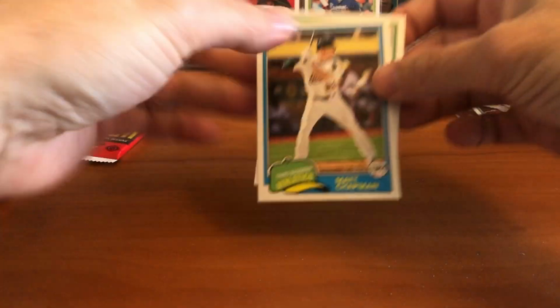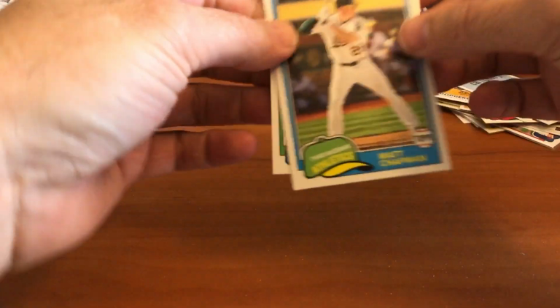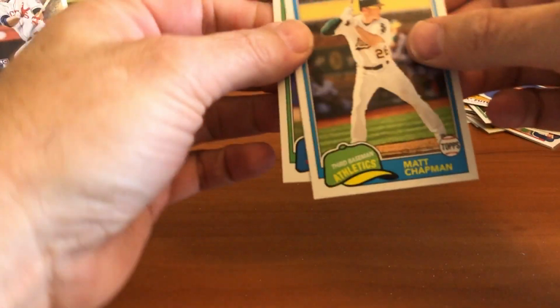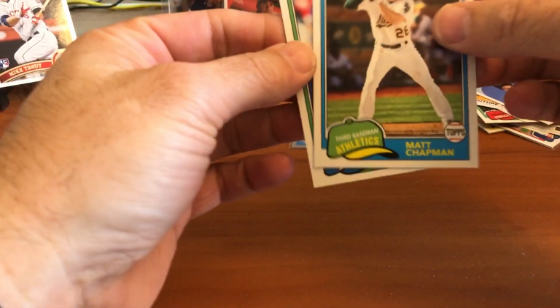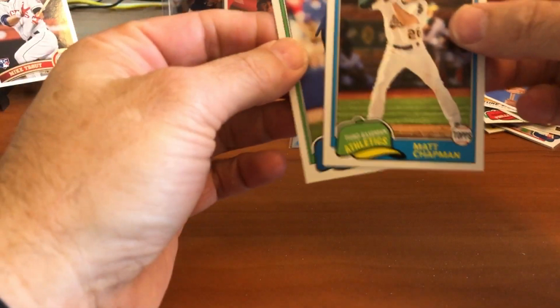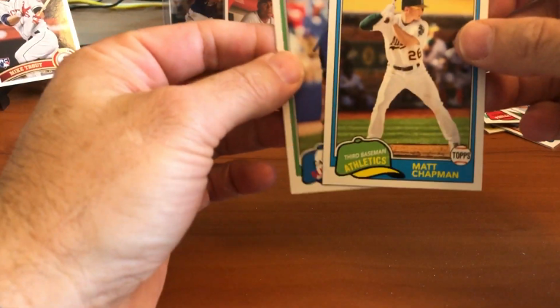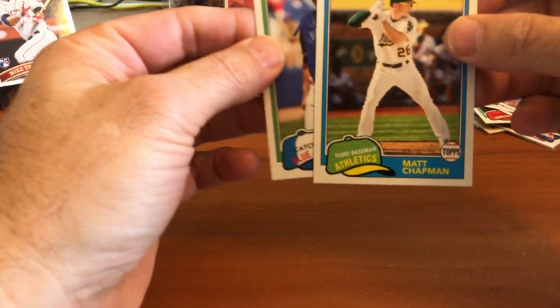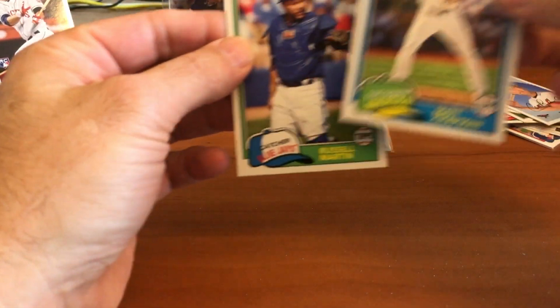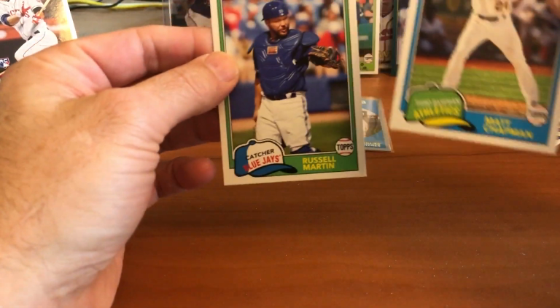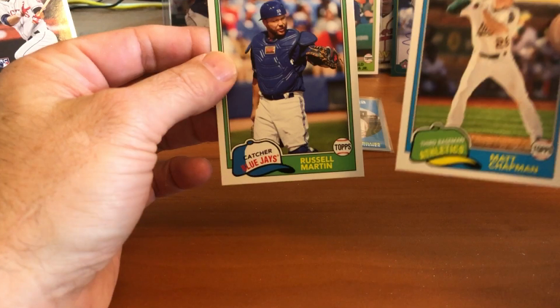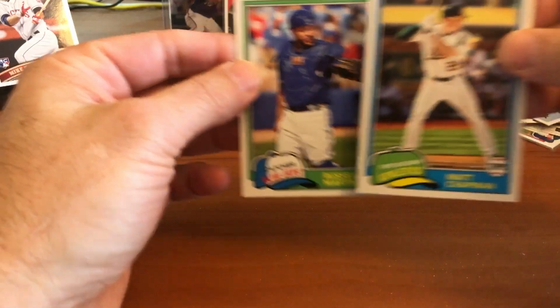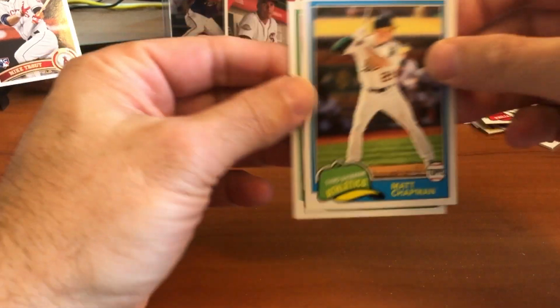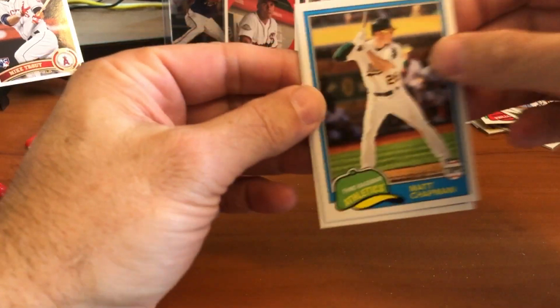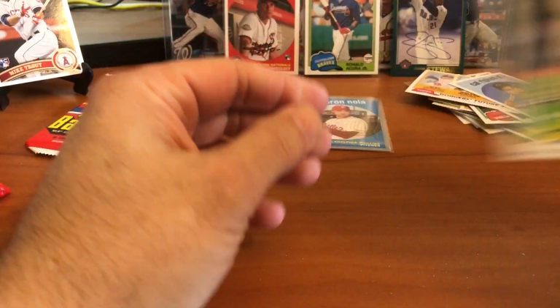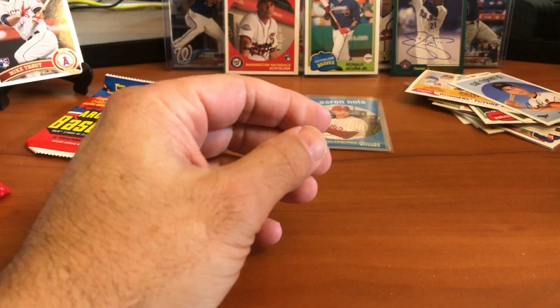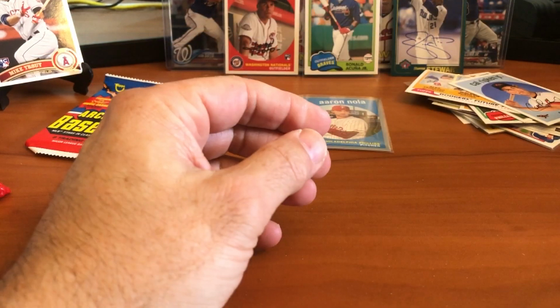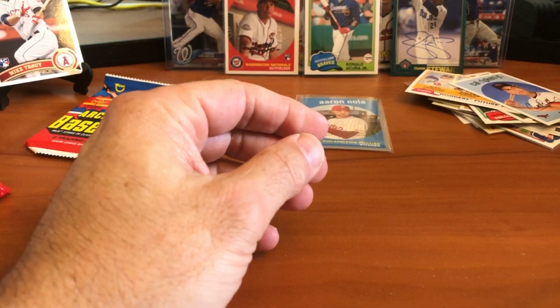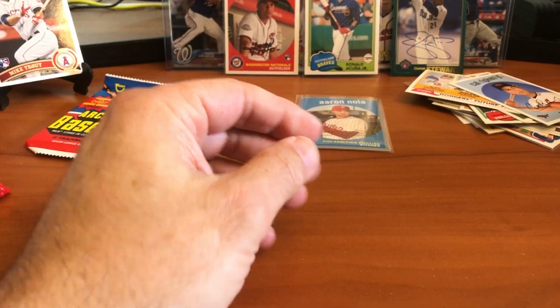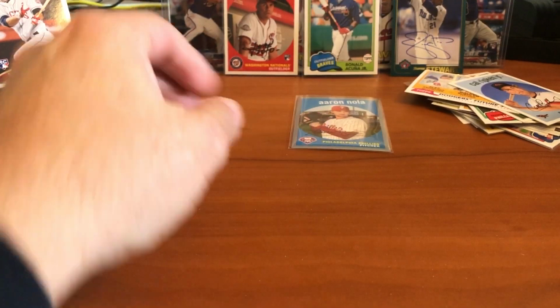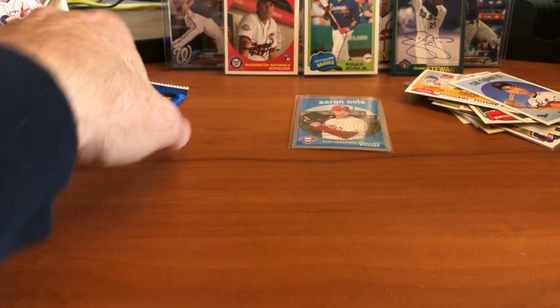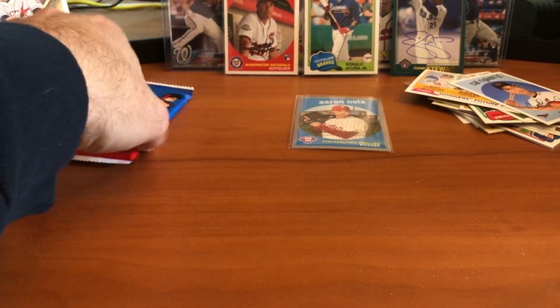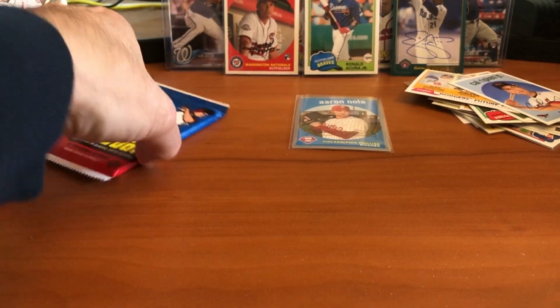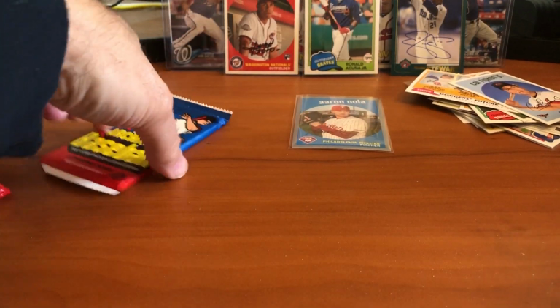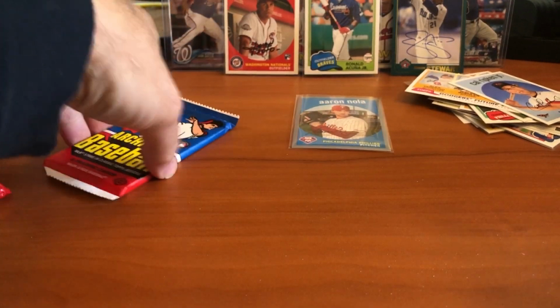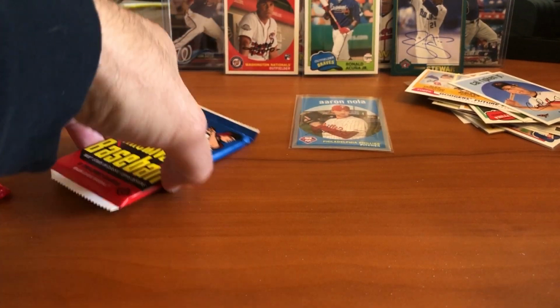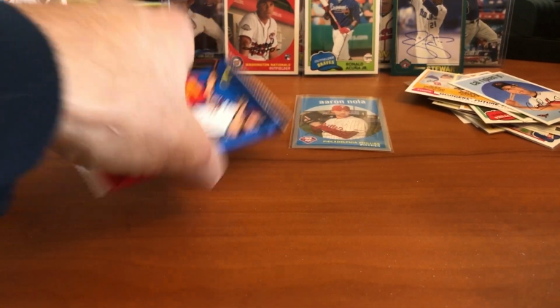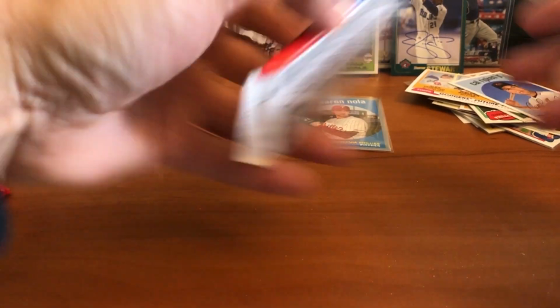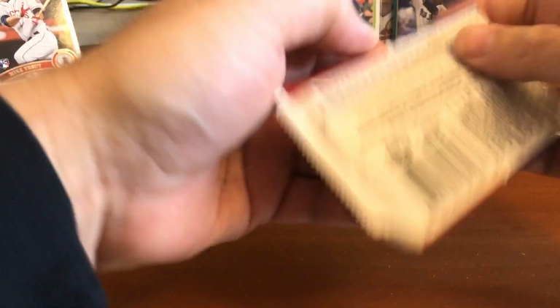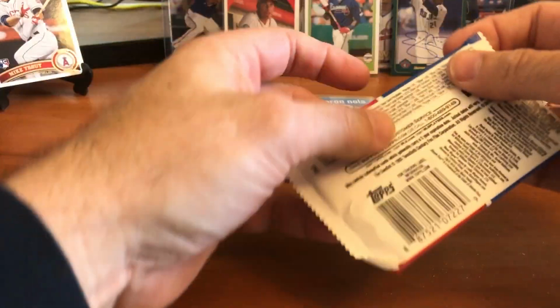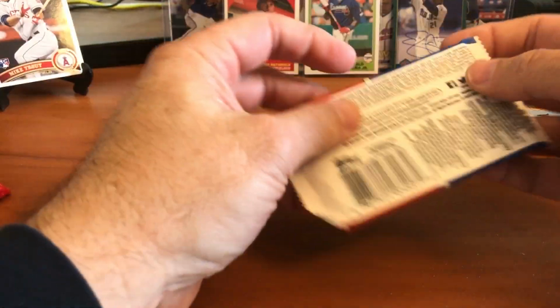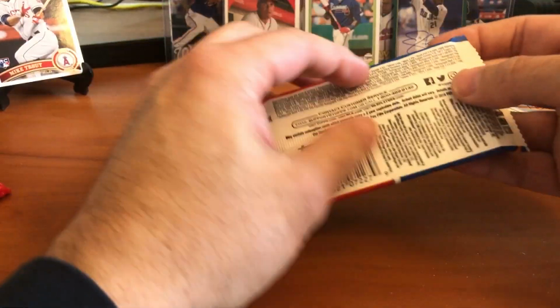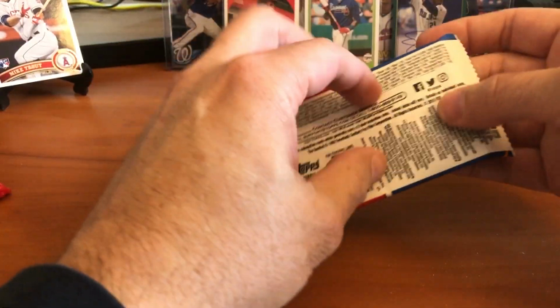It is a silver parallel — numbered out of 99. Is it number 35 of 99? Very nice. Aaron Nola, very nice. Last two: Matt Chapman and Russell Martin.